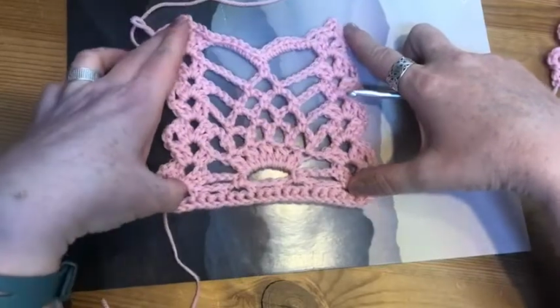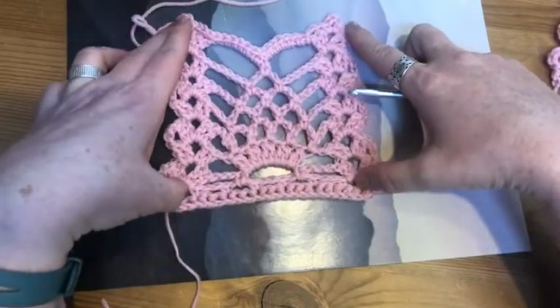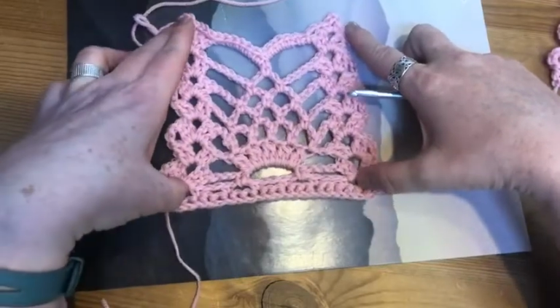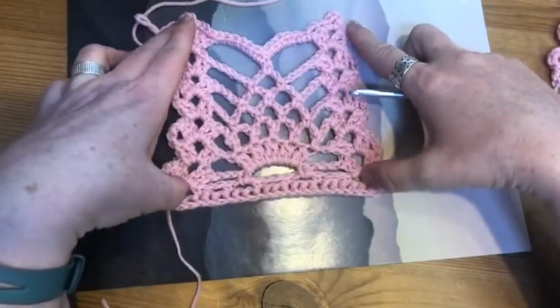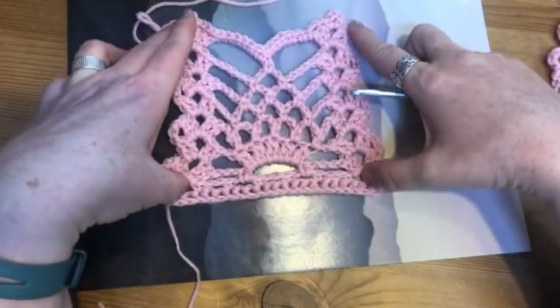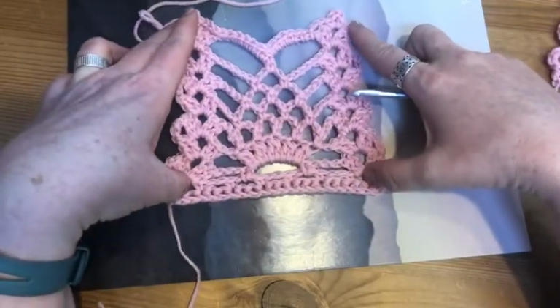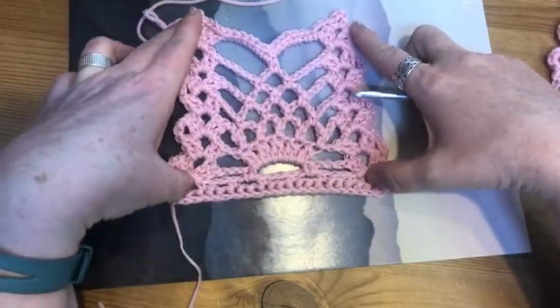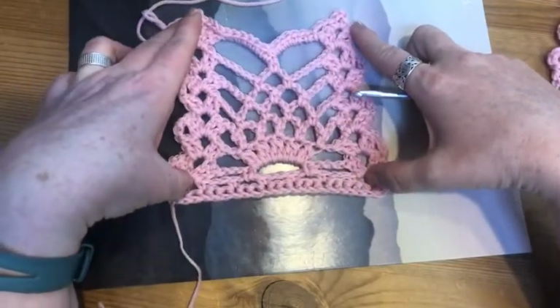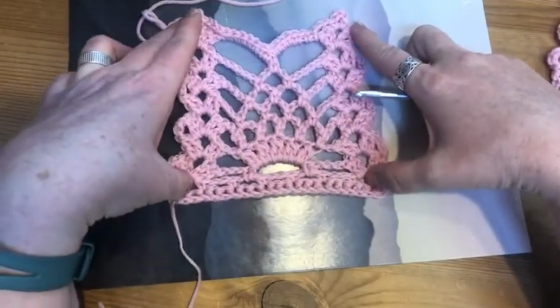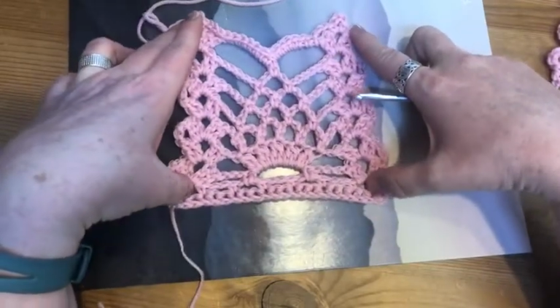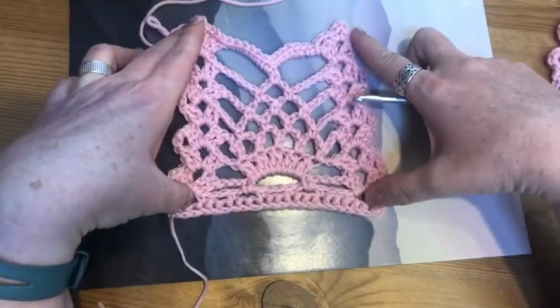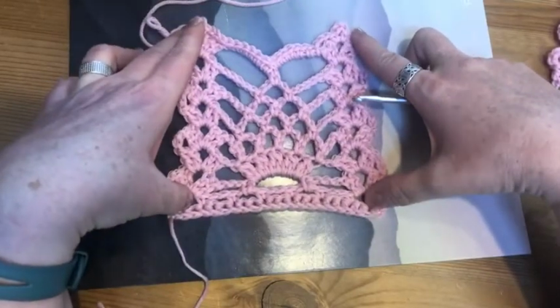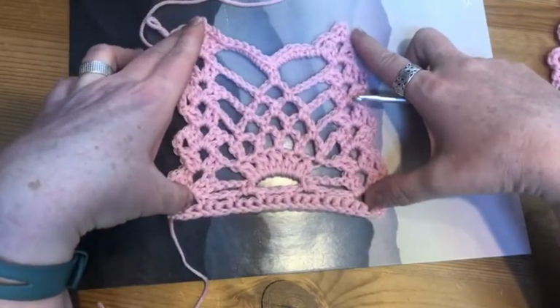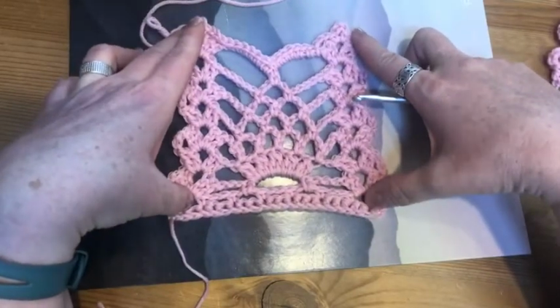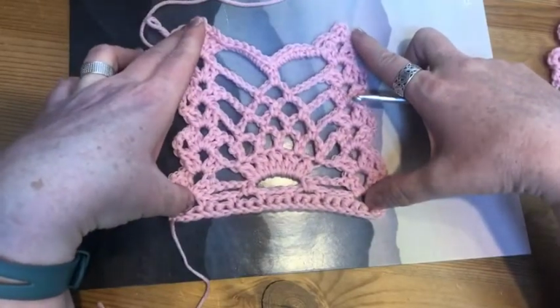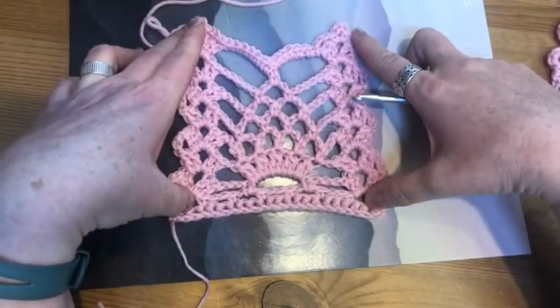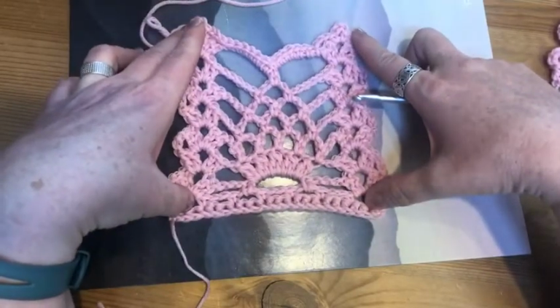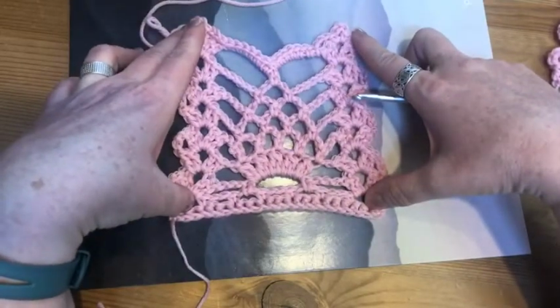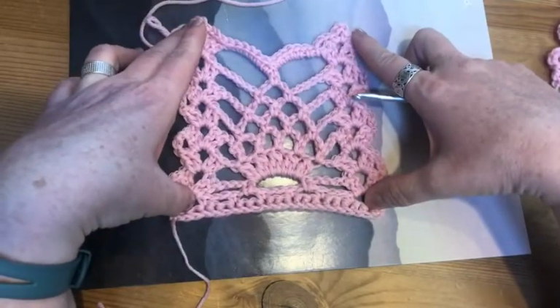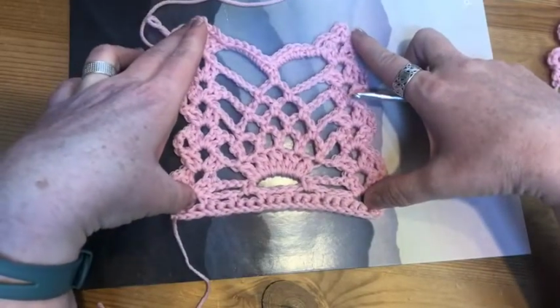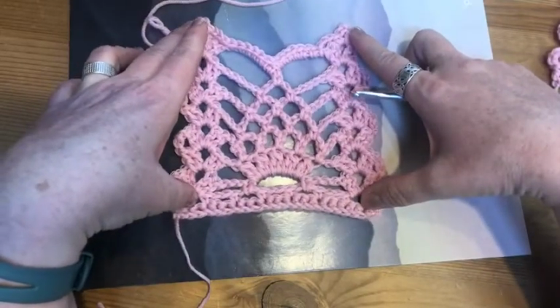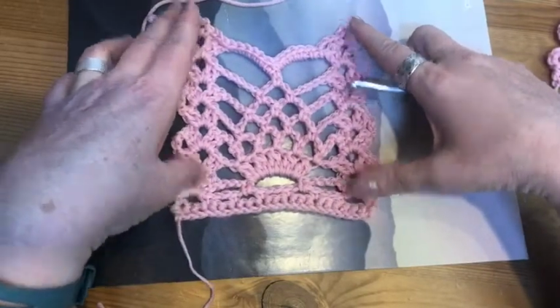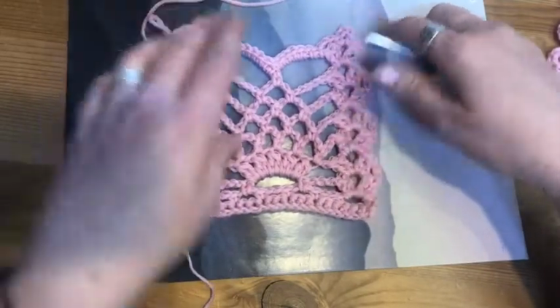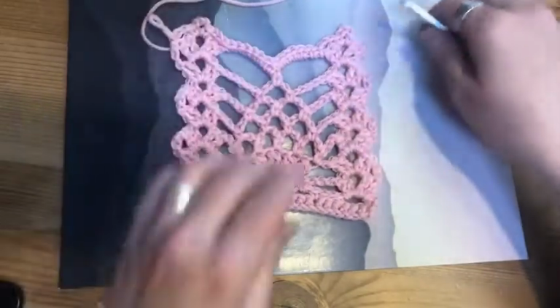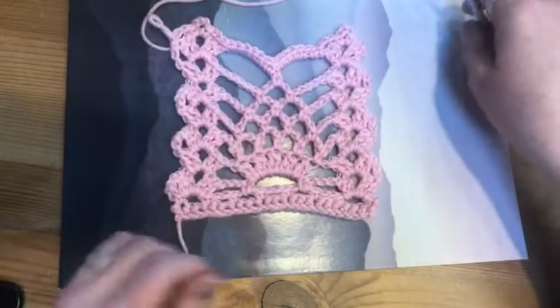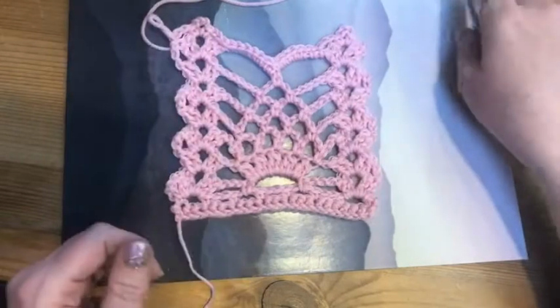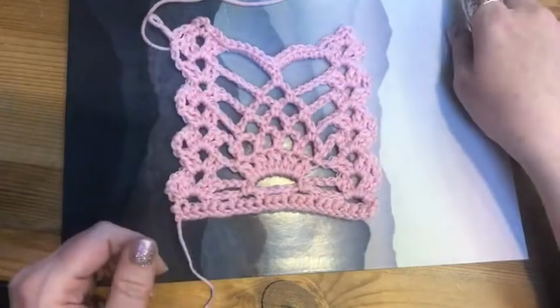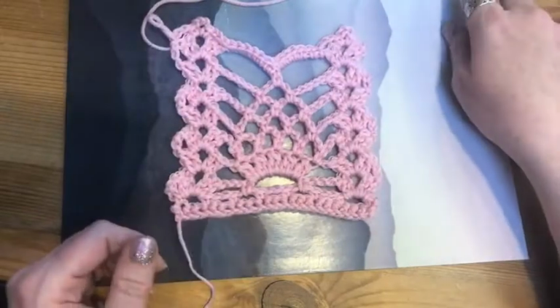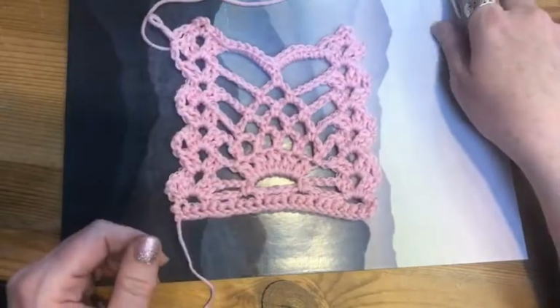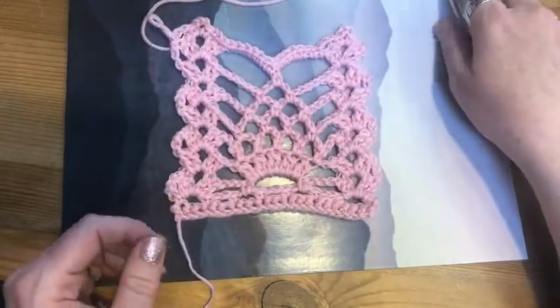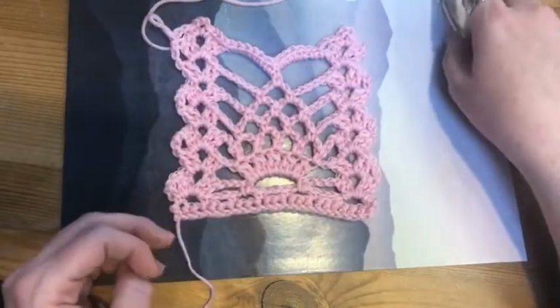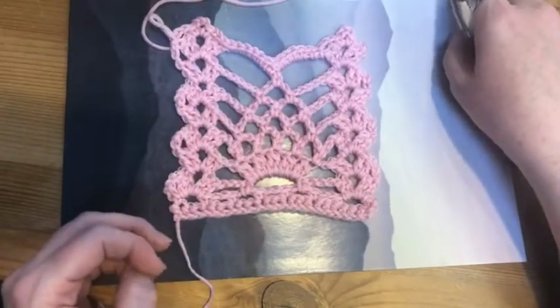But there you go — that's the pineapple lace. Thanks for joining us here at Longmont Yarn Shop.